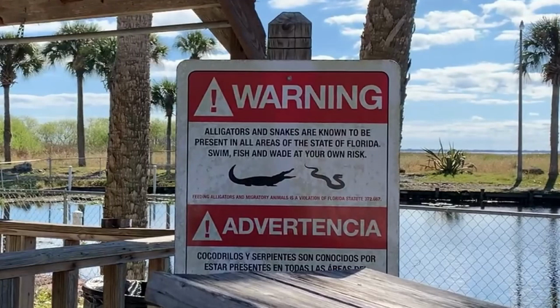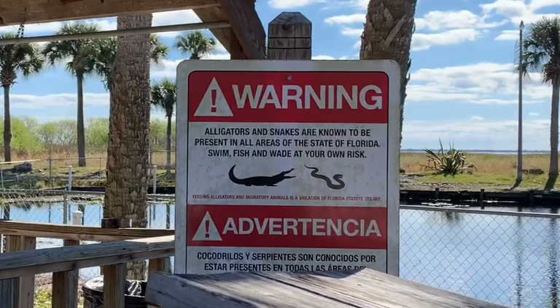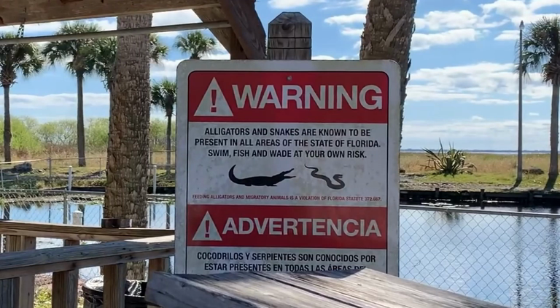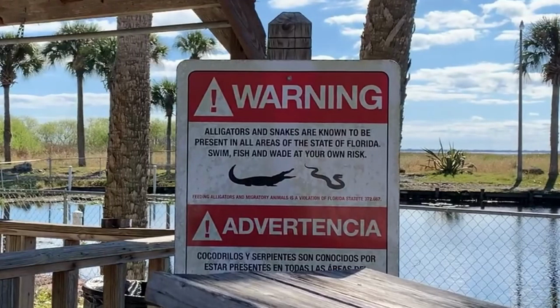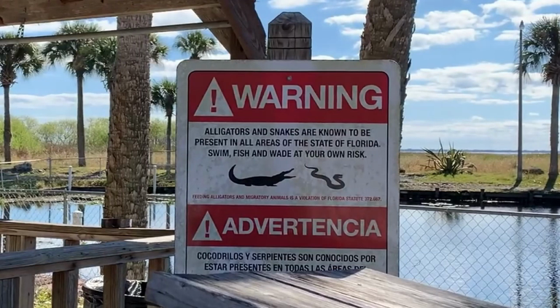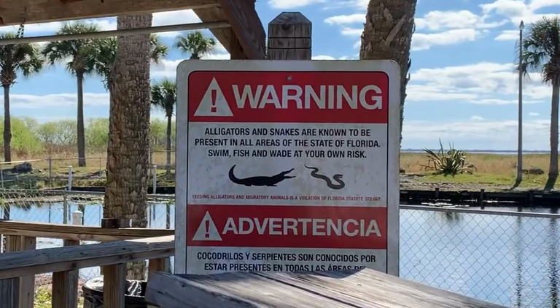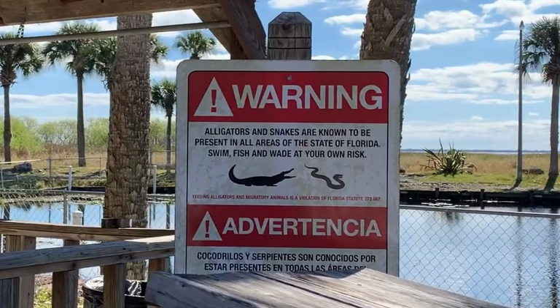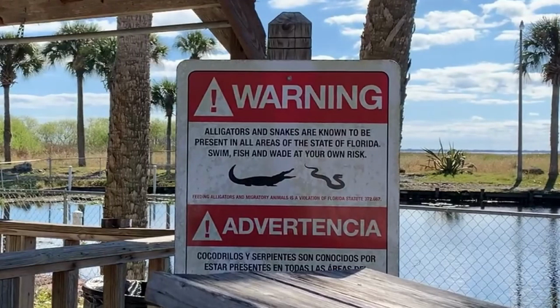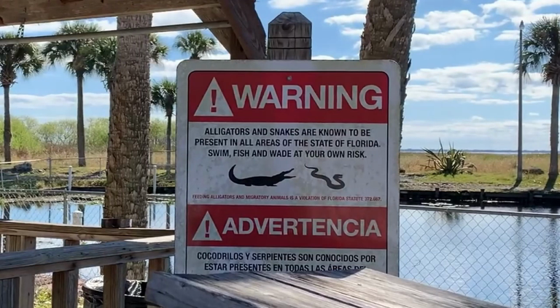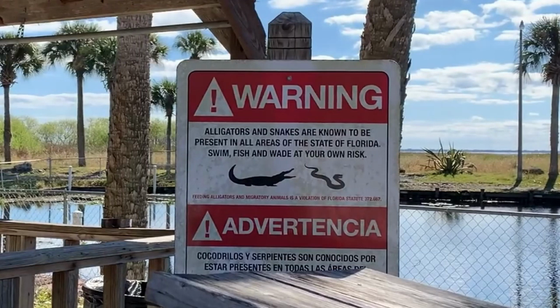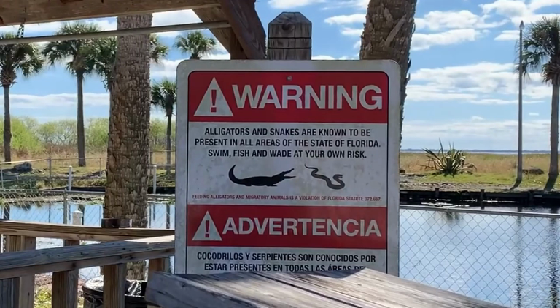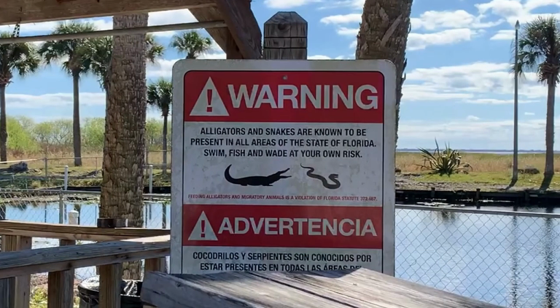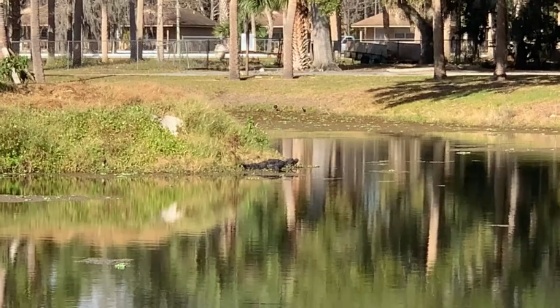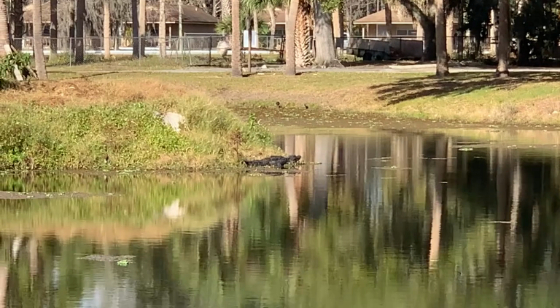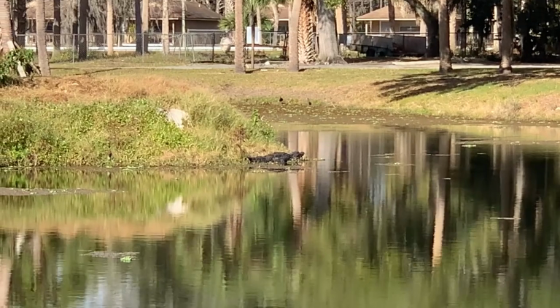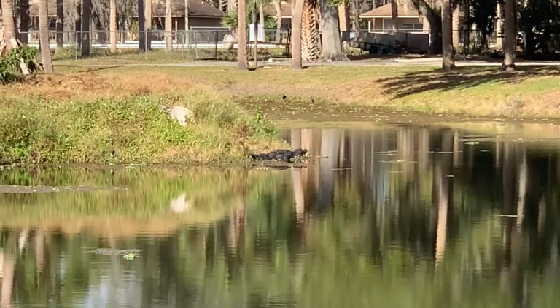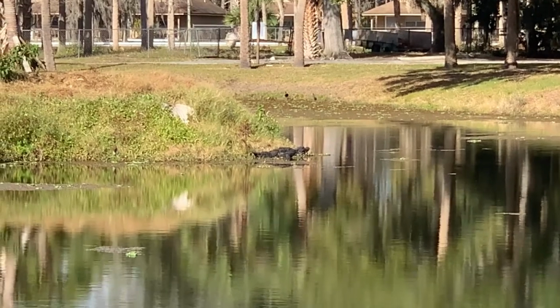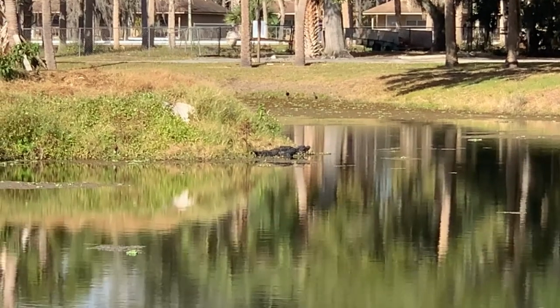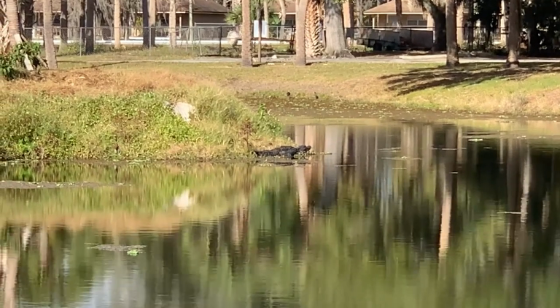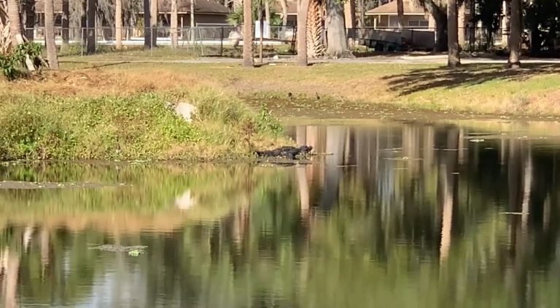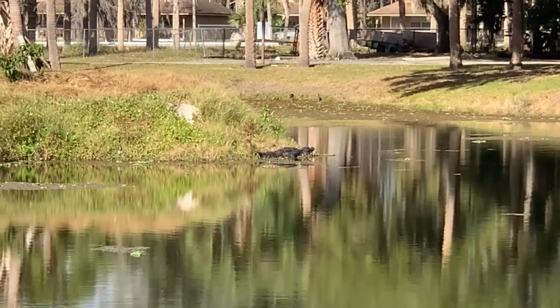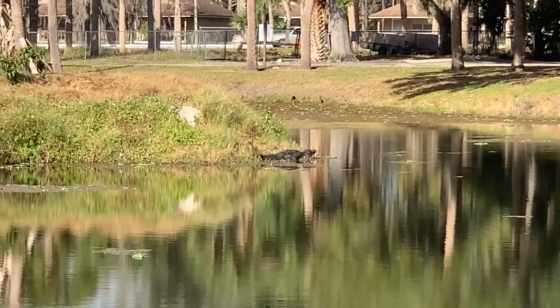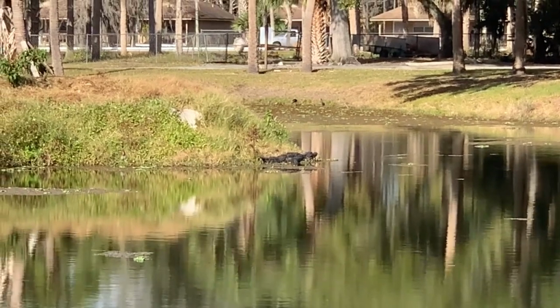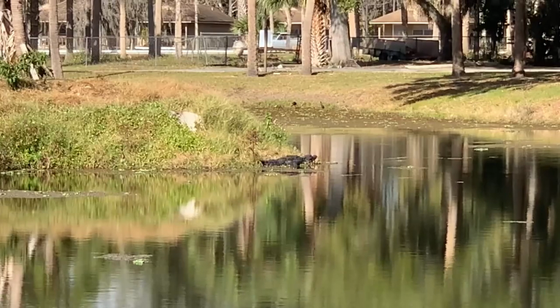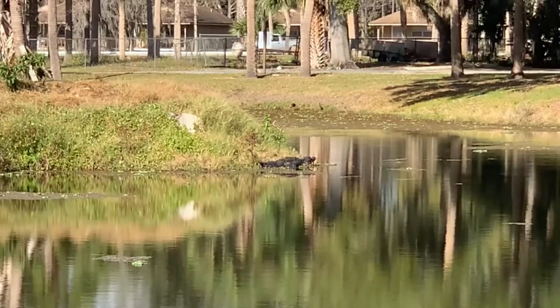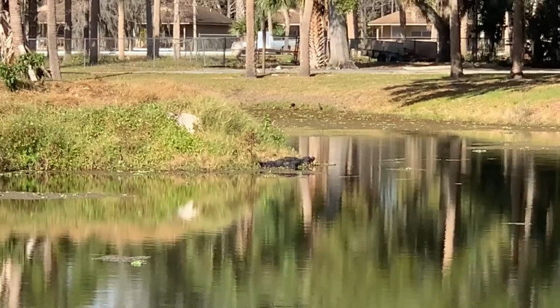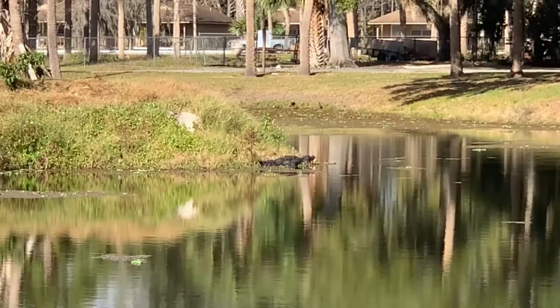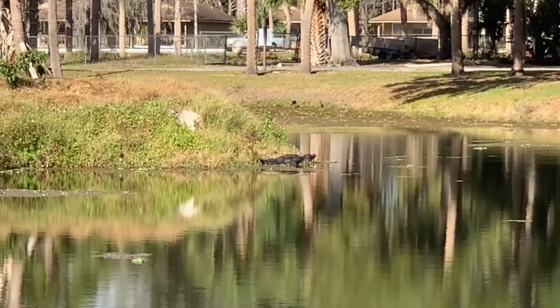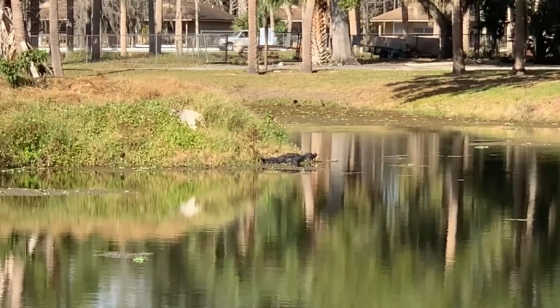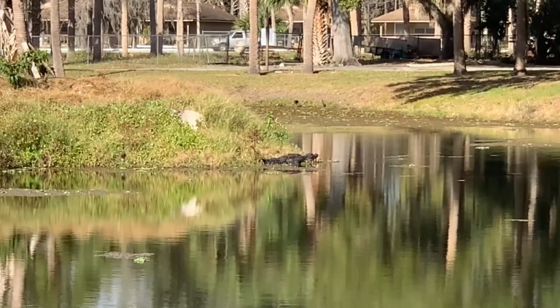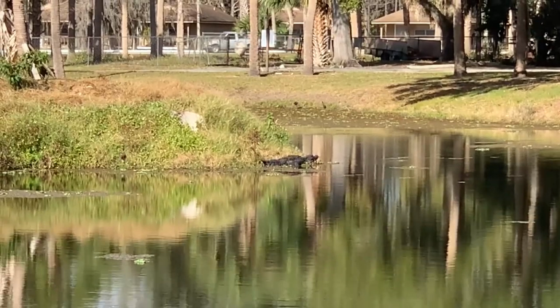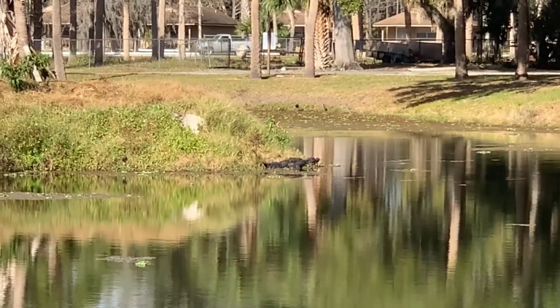There are lots of gators and snakes — you'll see signs warning about that. So be mindful about taking small animals down to those areas.